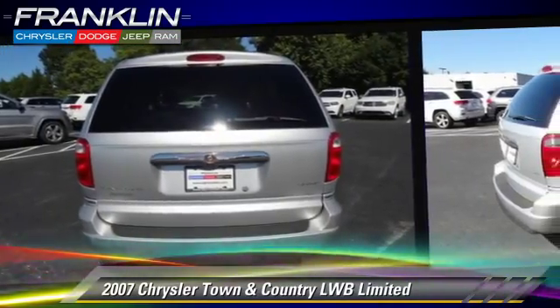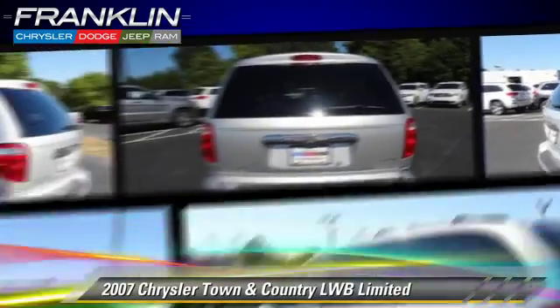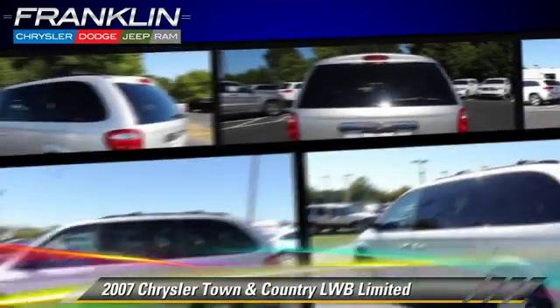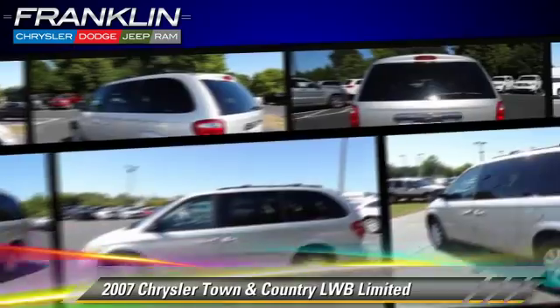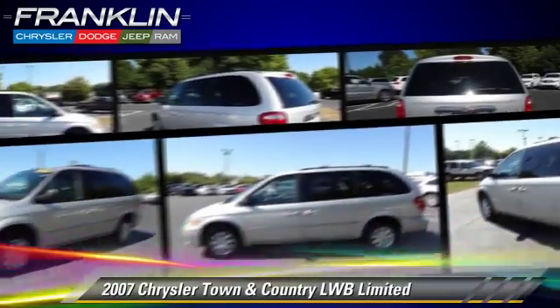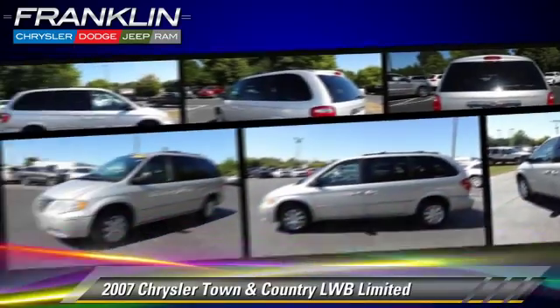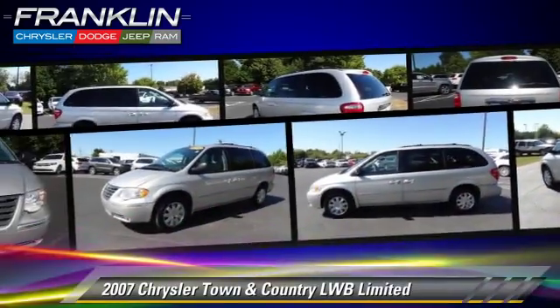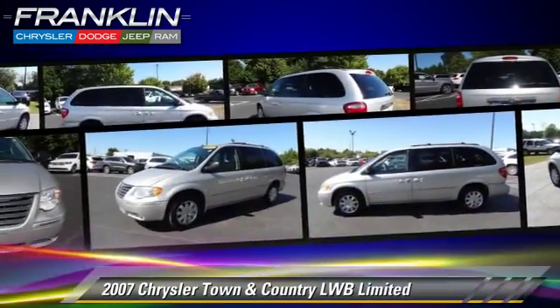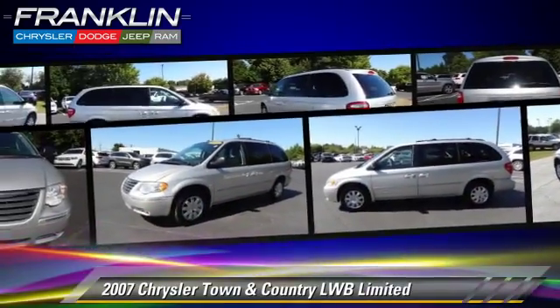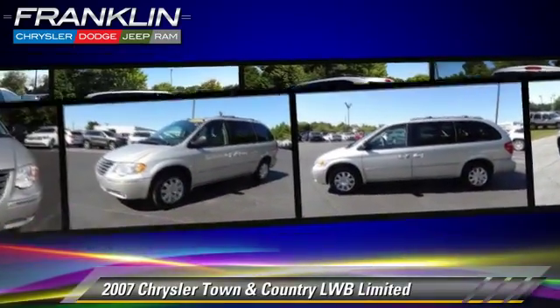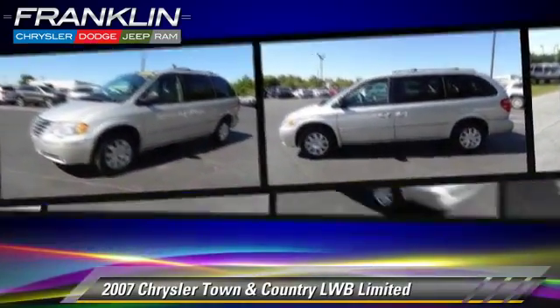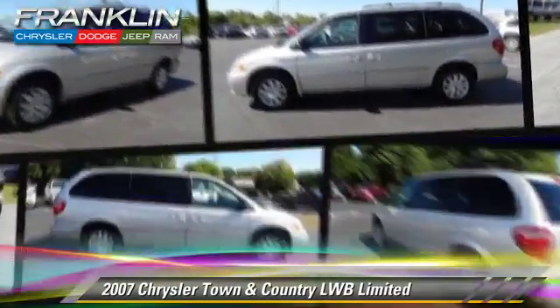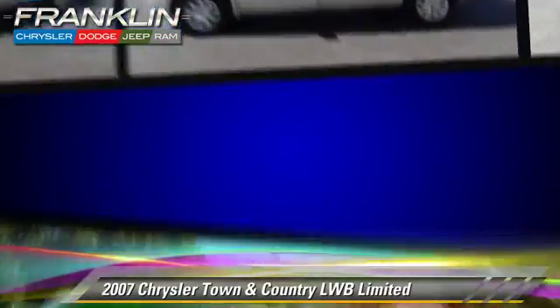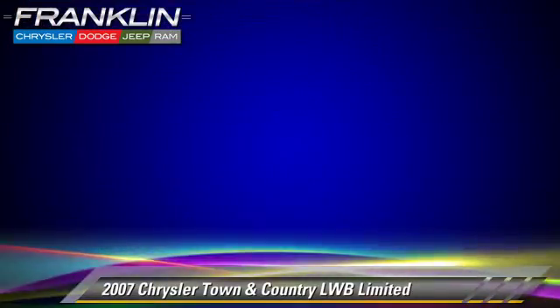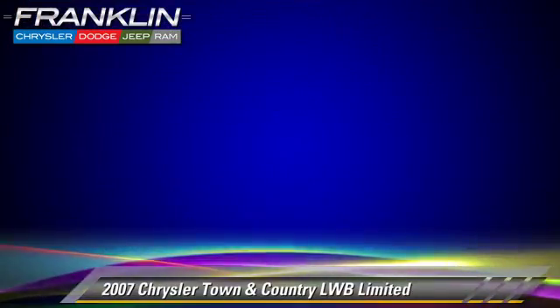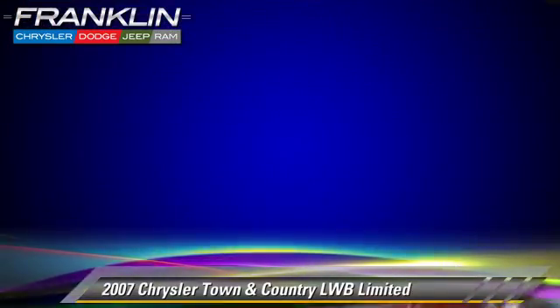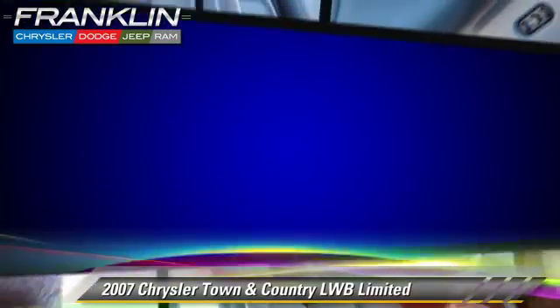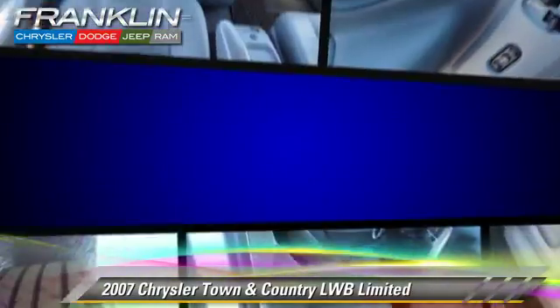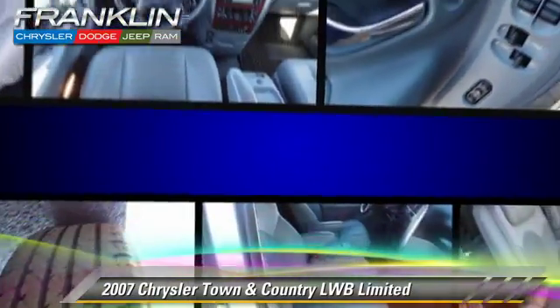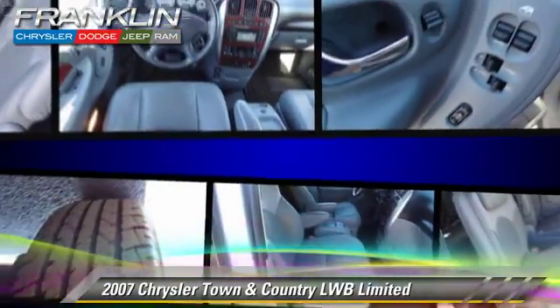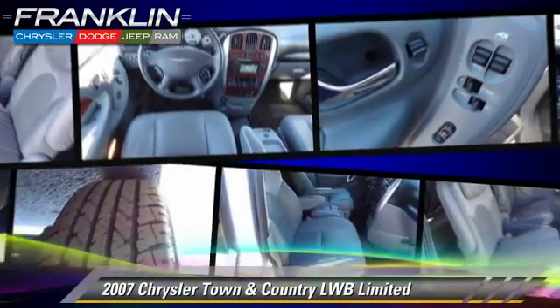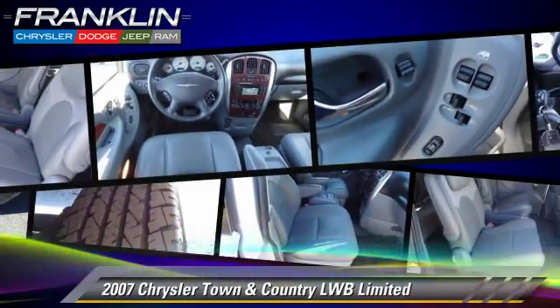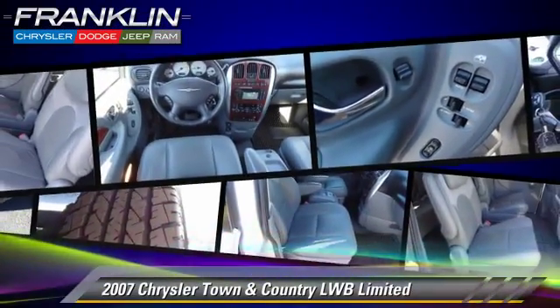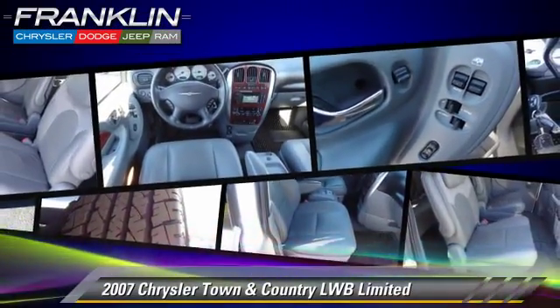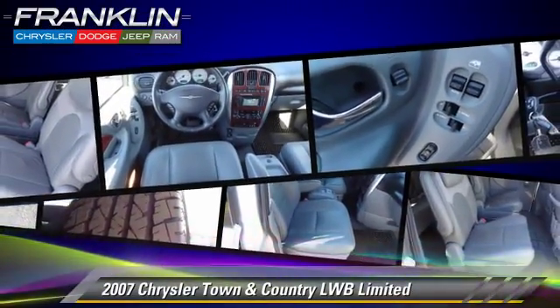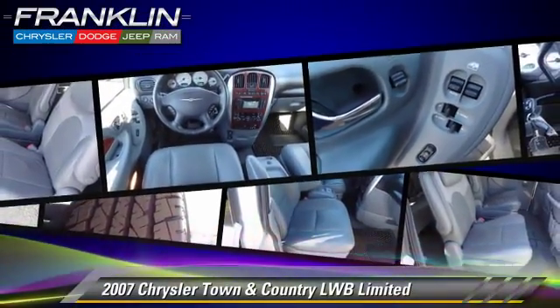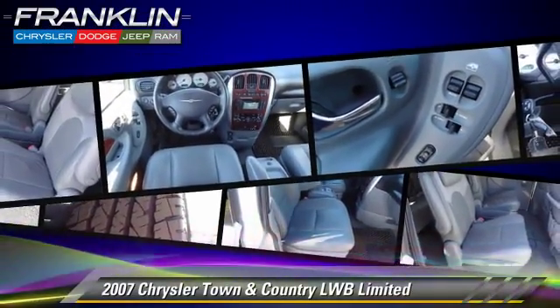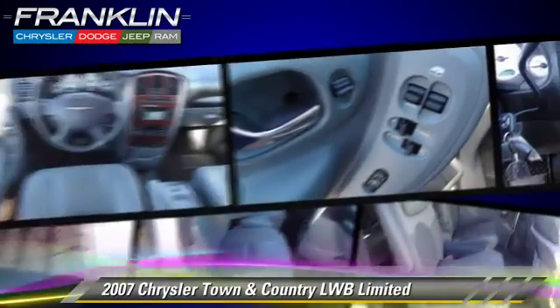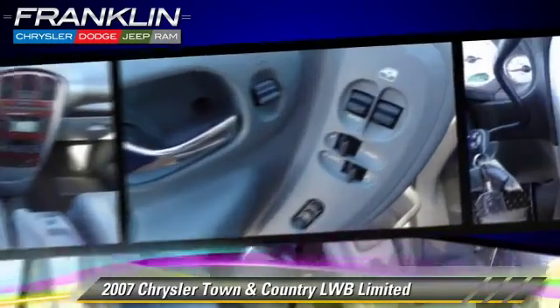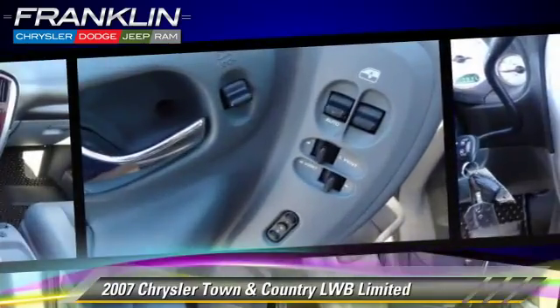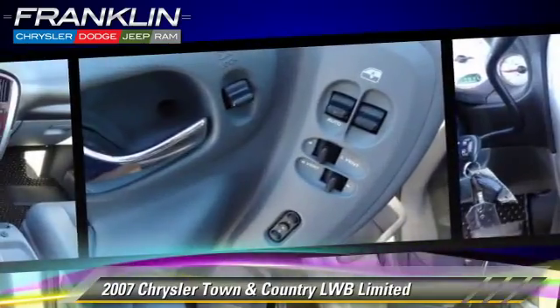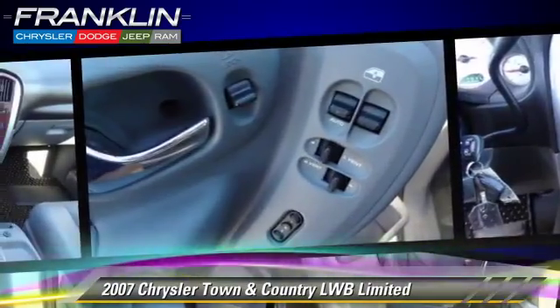Safety features include side airbags, traction control, and four-wheel ABS.